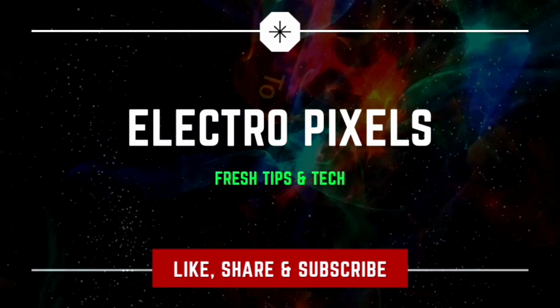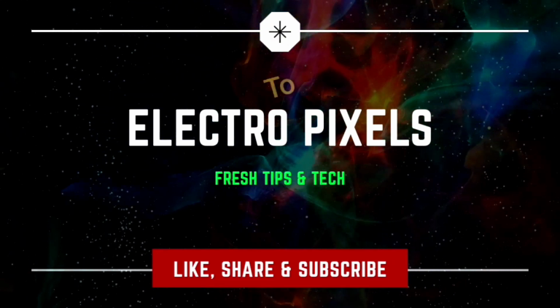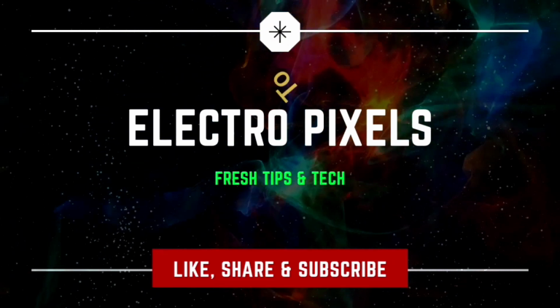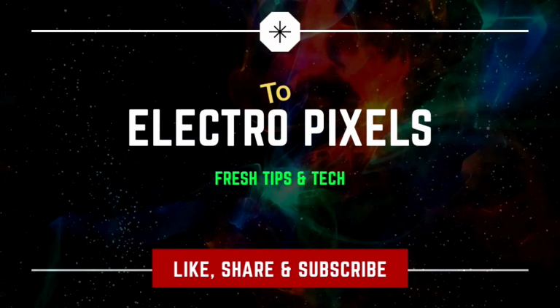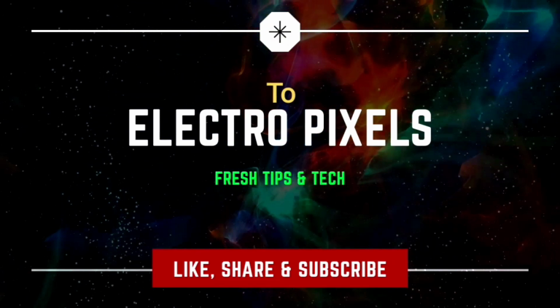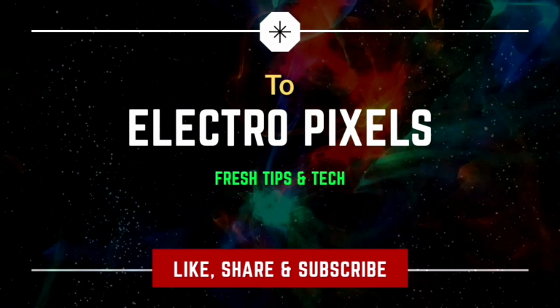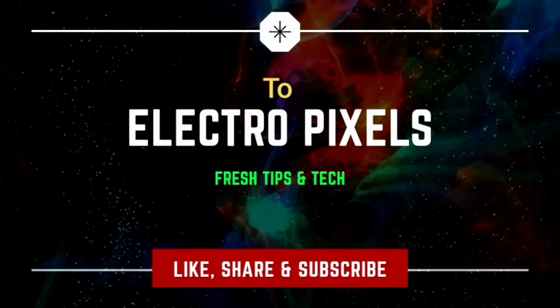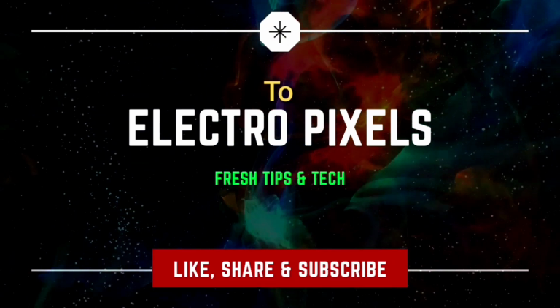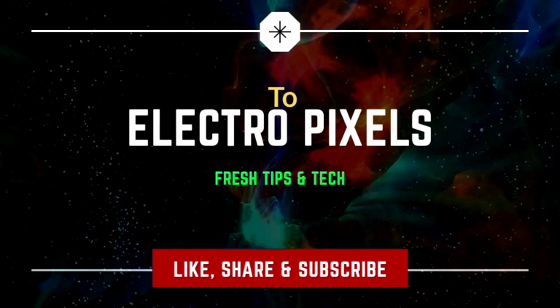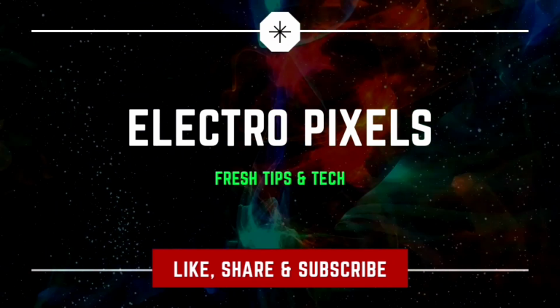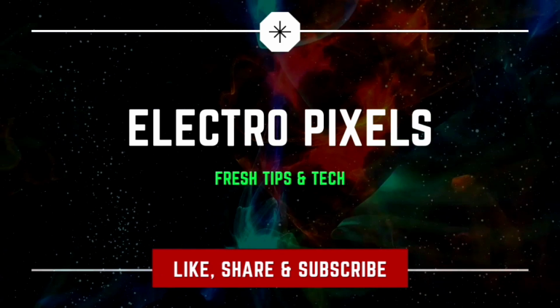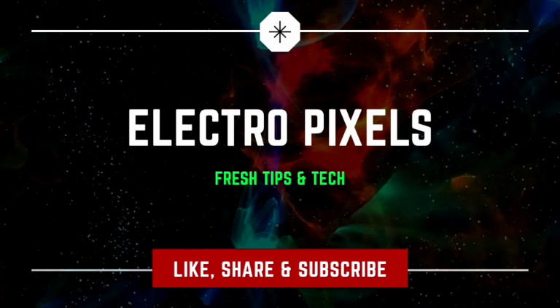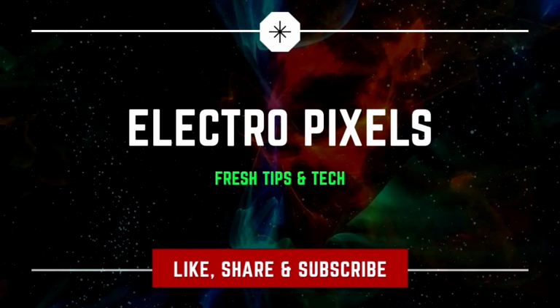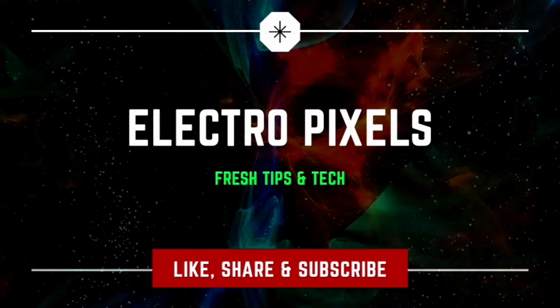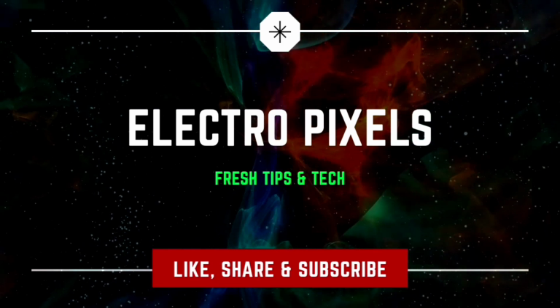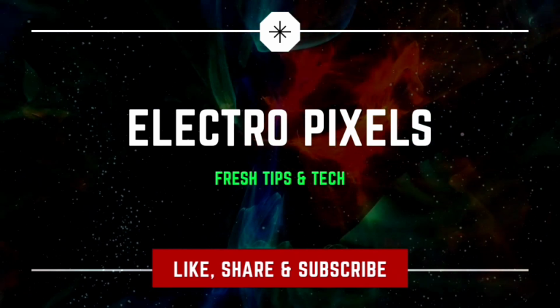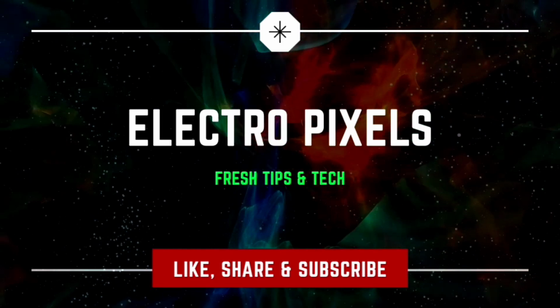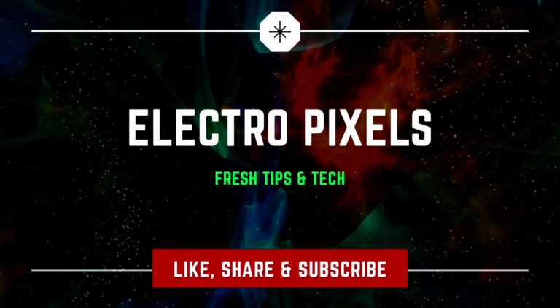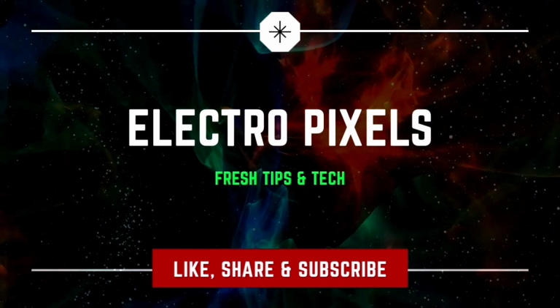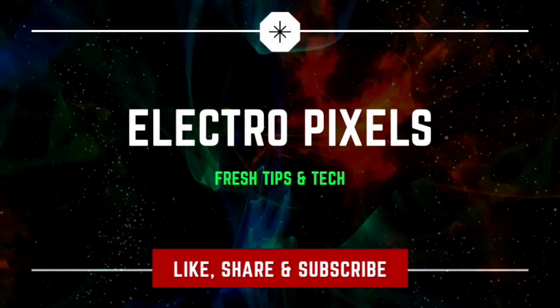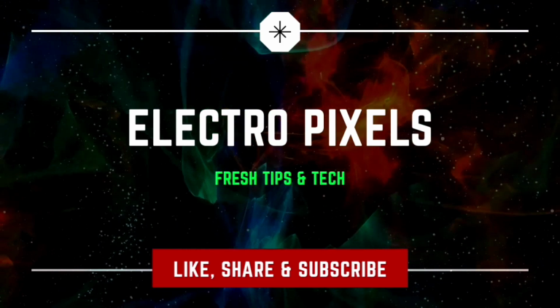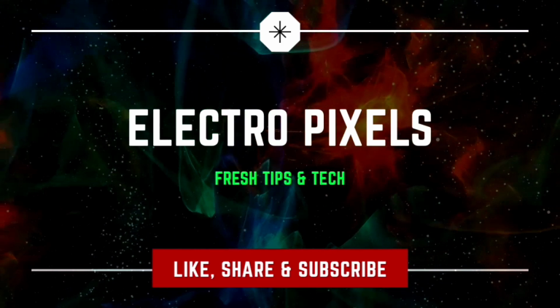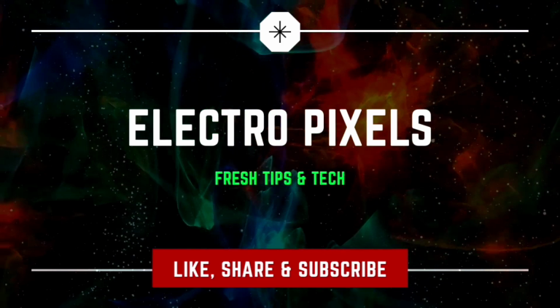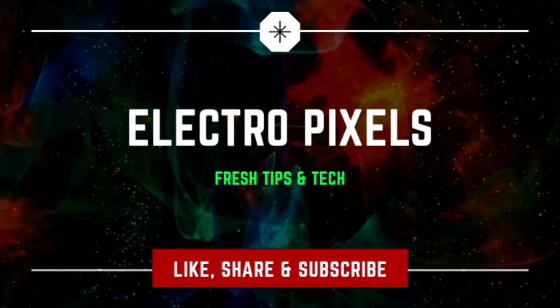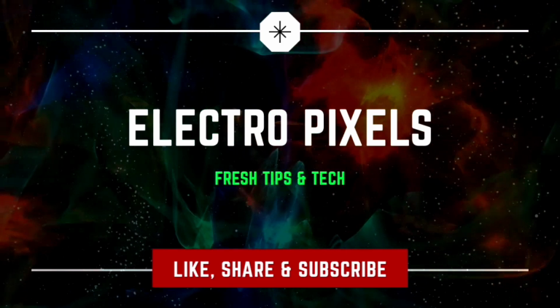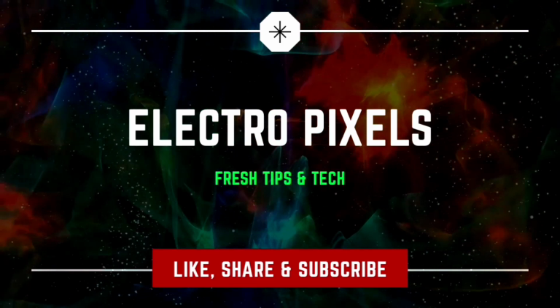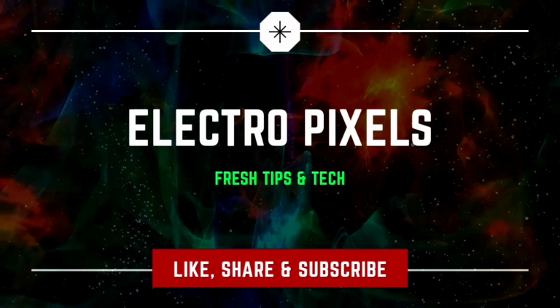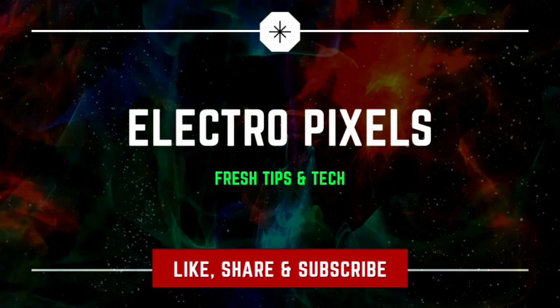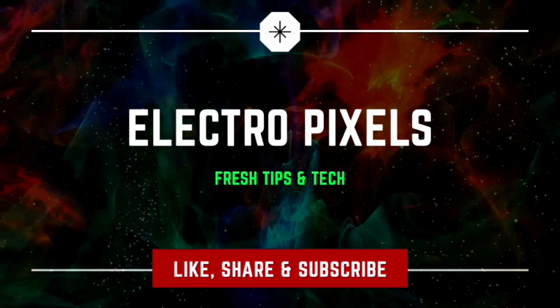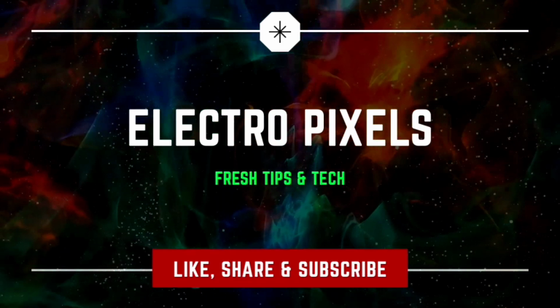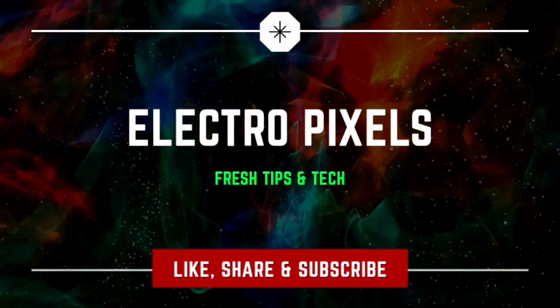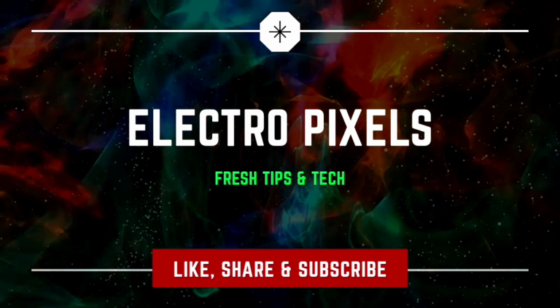Hello friends, welcome to L2Pixels. If you like our channel please don't forget to like, share and subscribe, and press the bell icon for notifications.